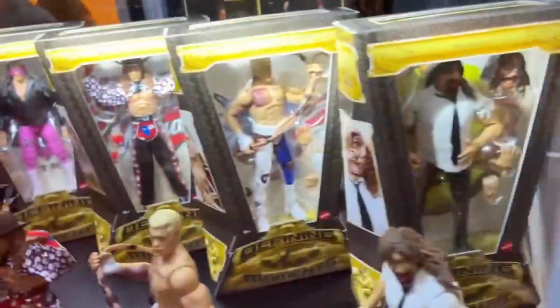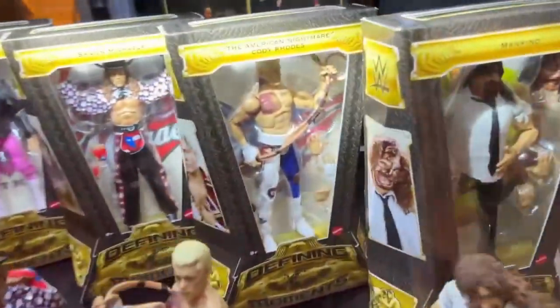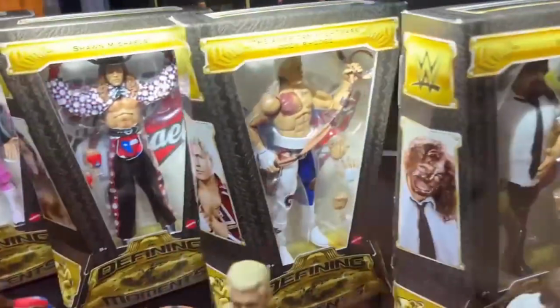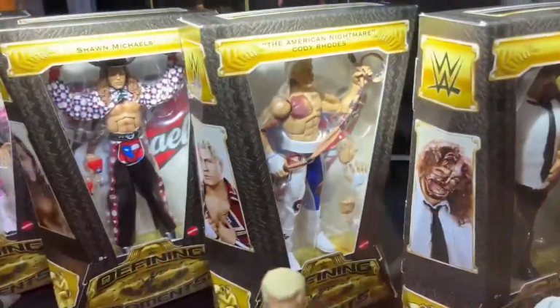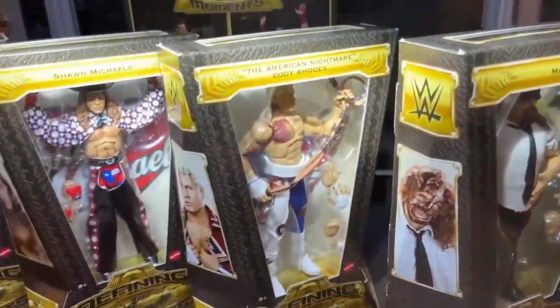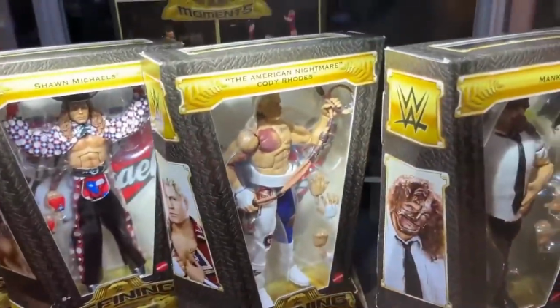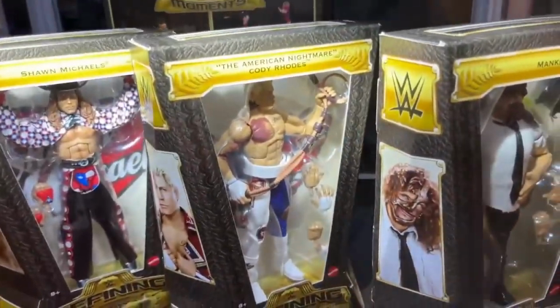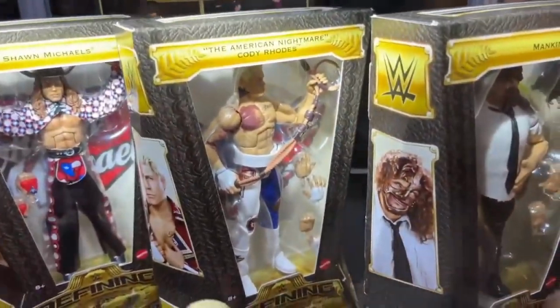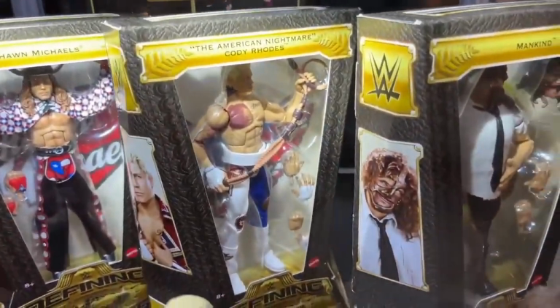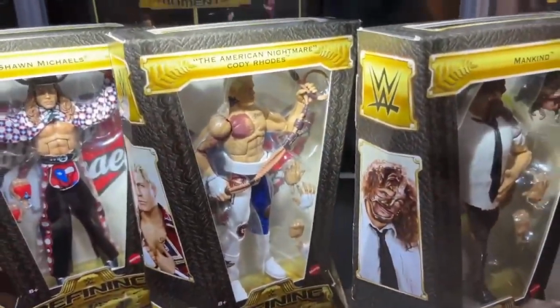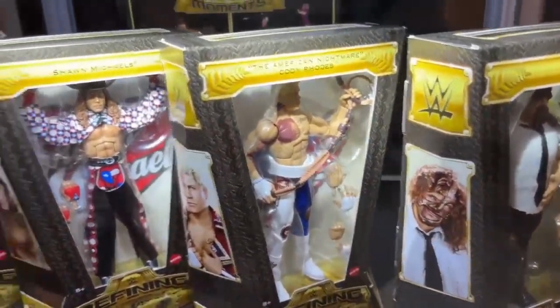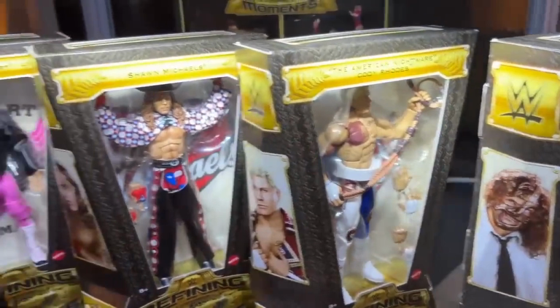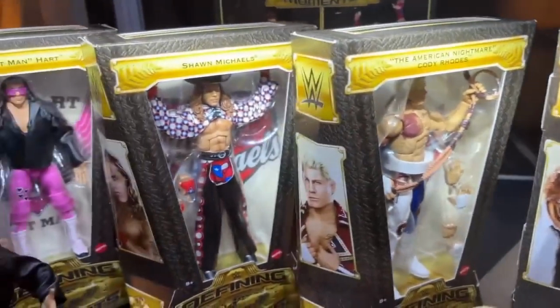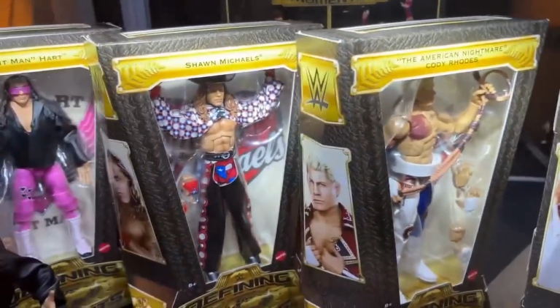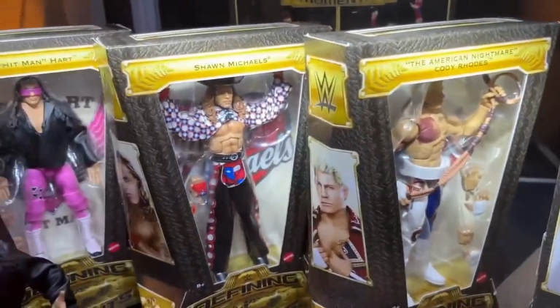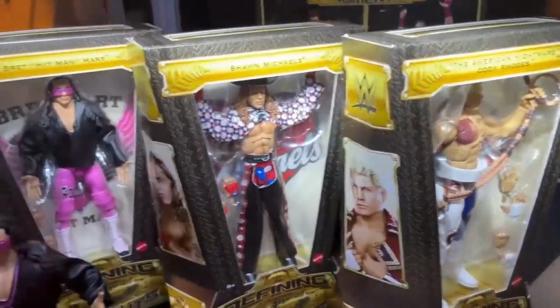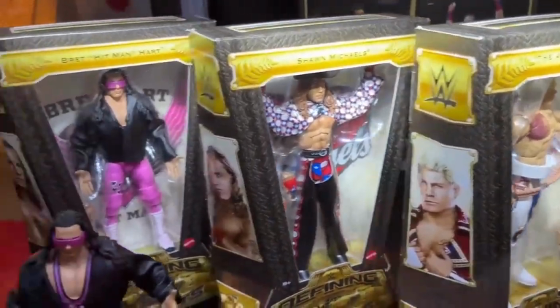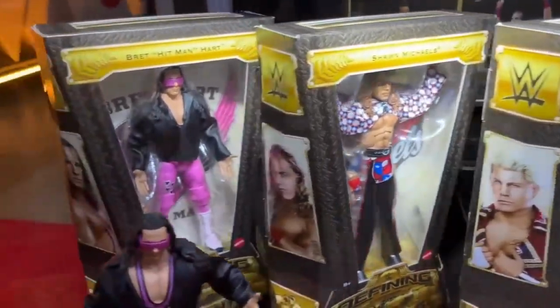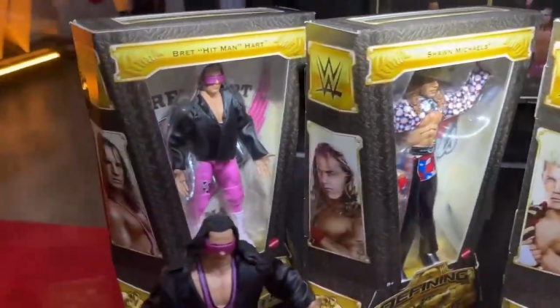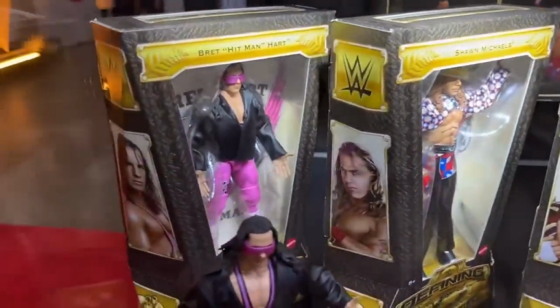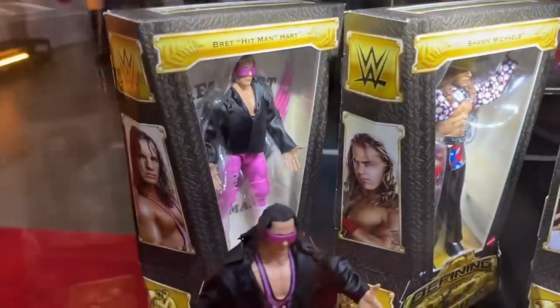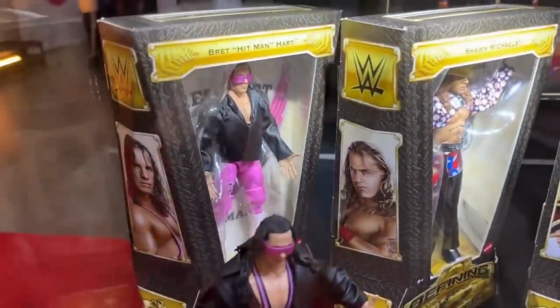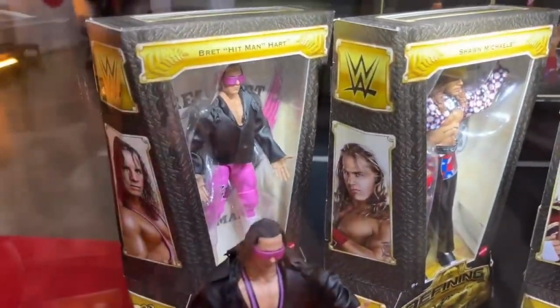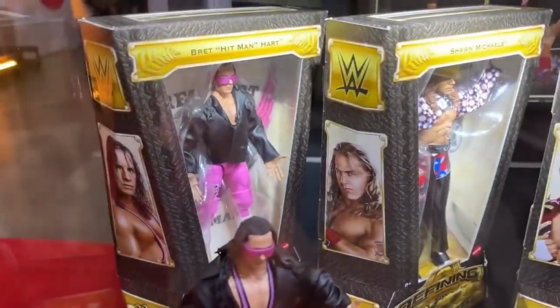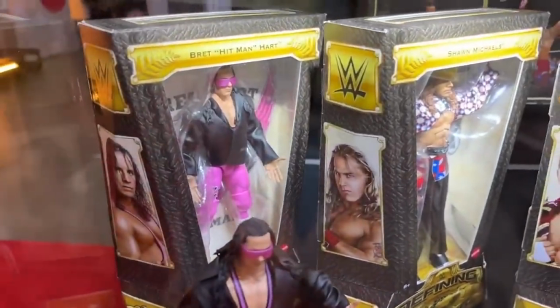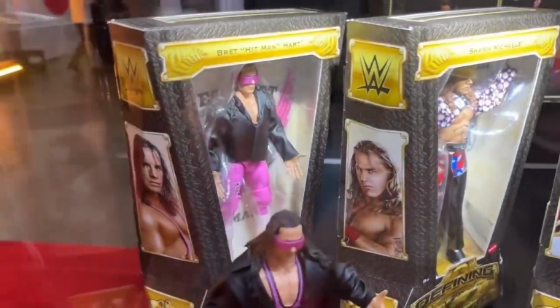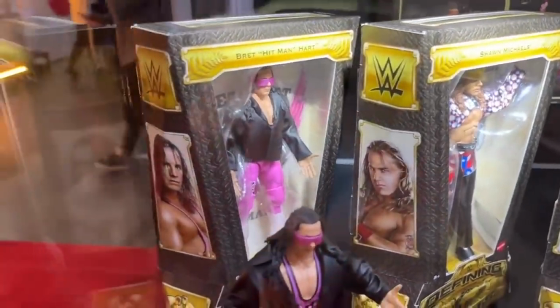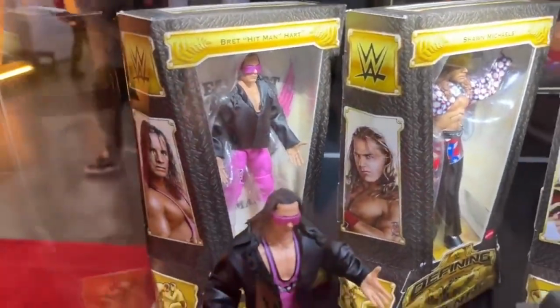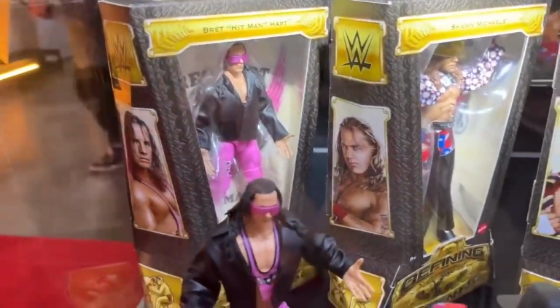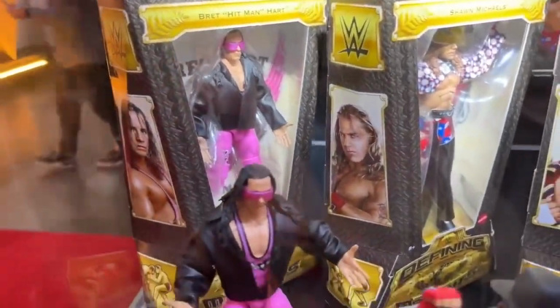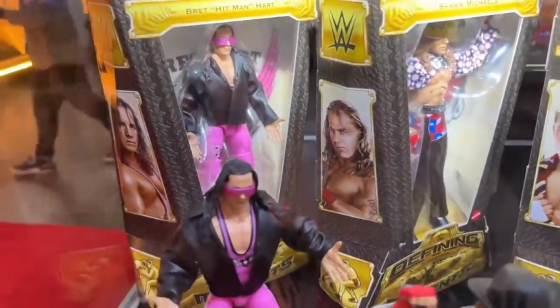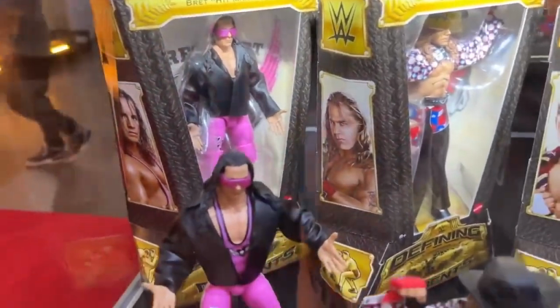You've got Mankind, you have the Torn Pet Cody, you have Shawn Michaels, and you have Bret the Hitman Hart. All of them look fantastic.